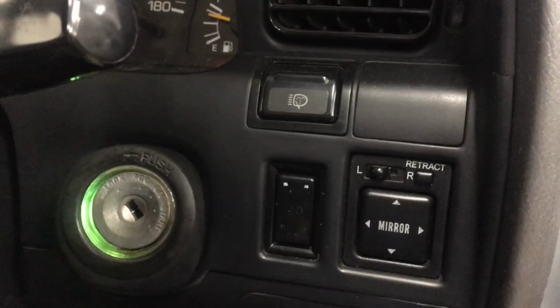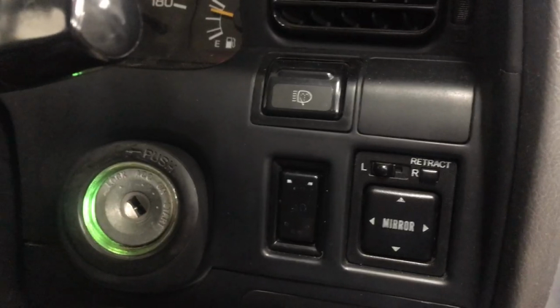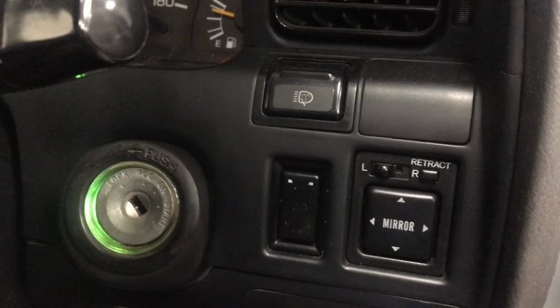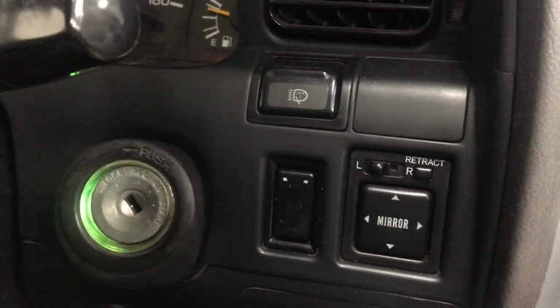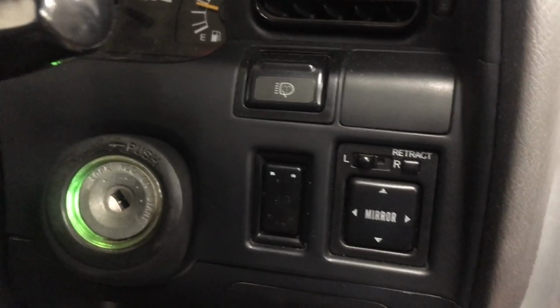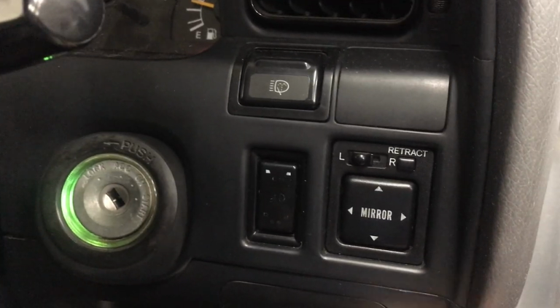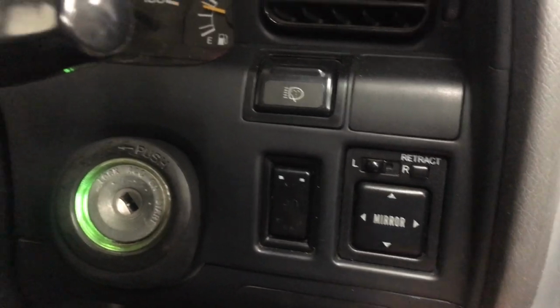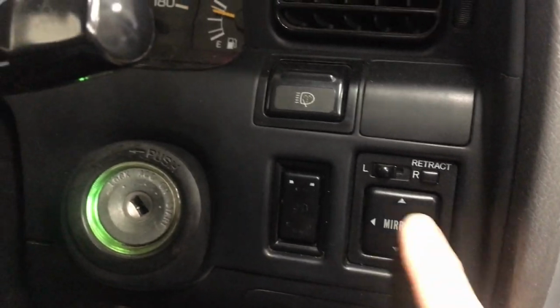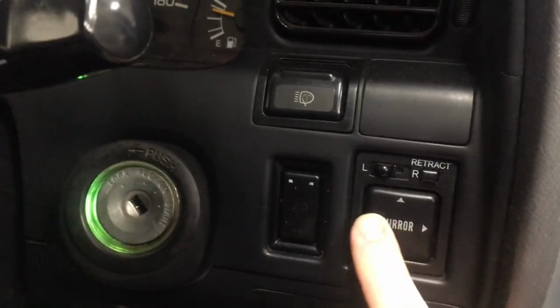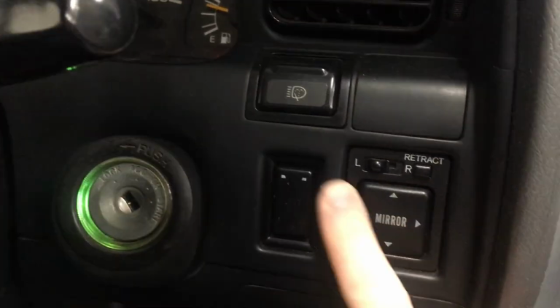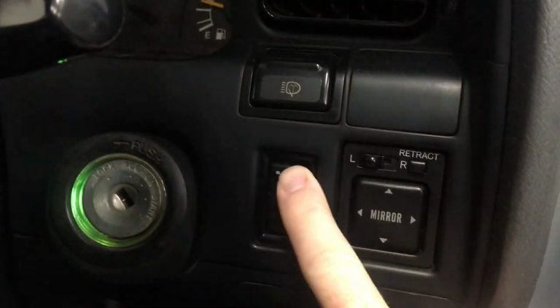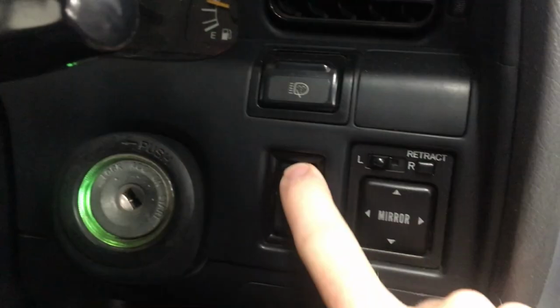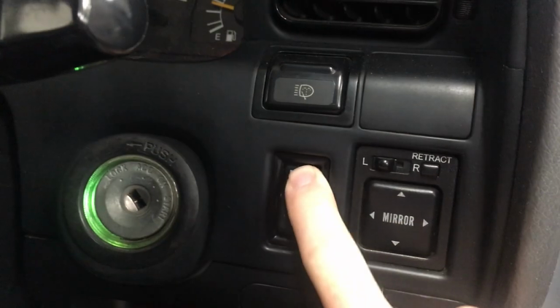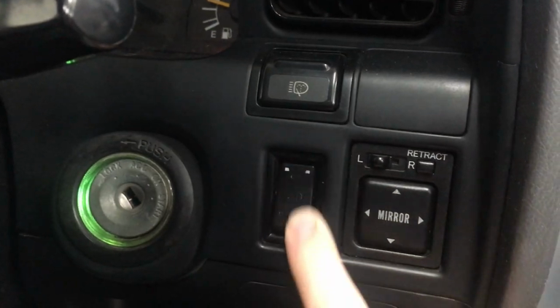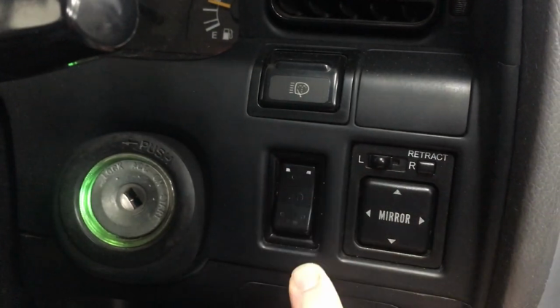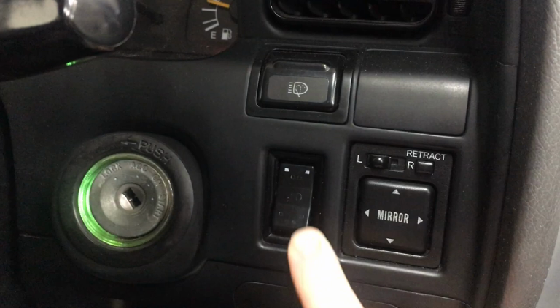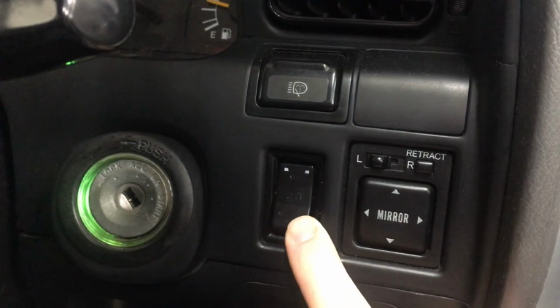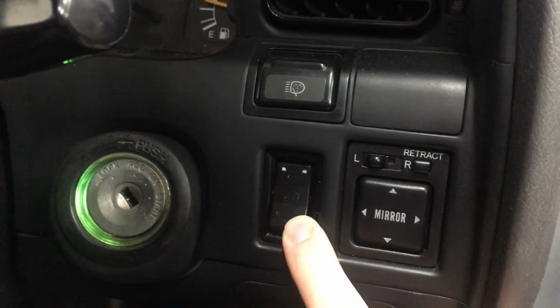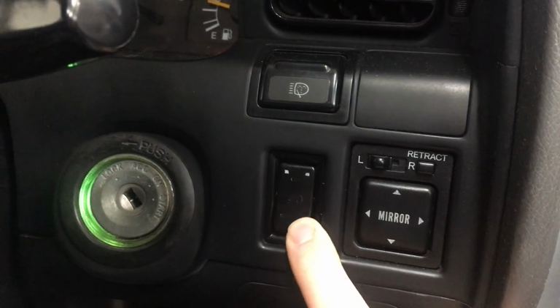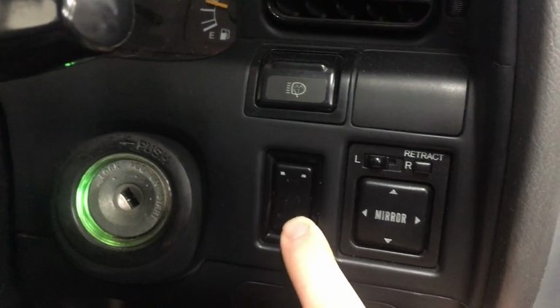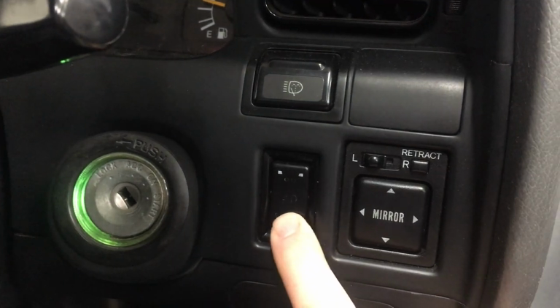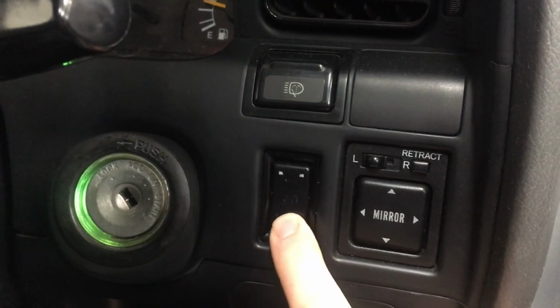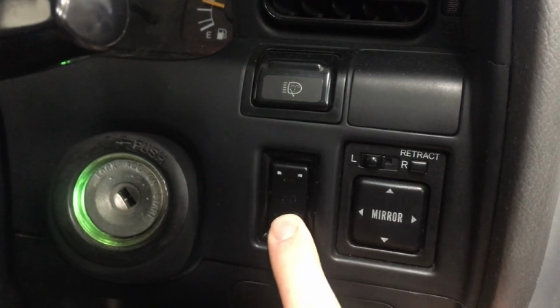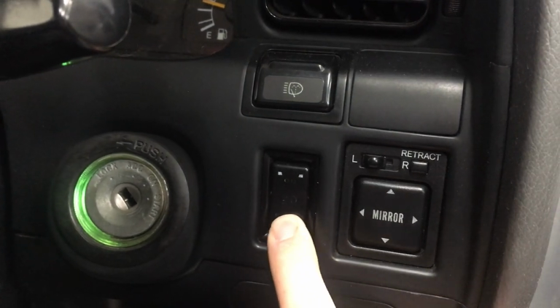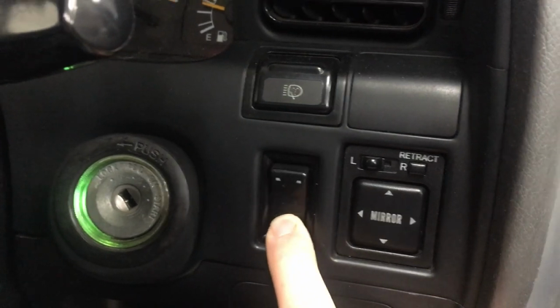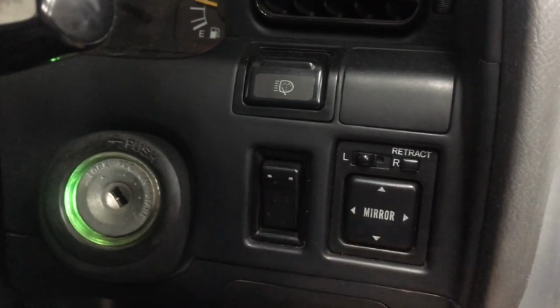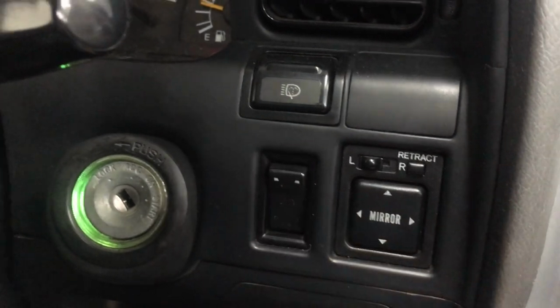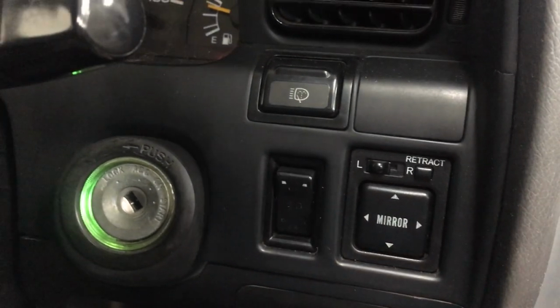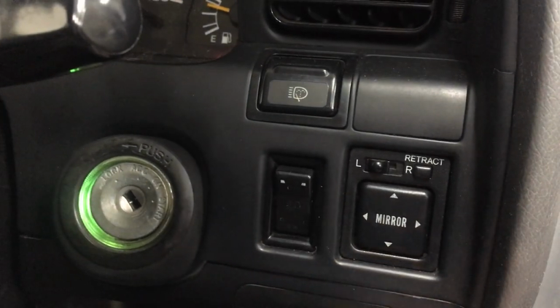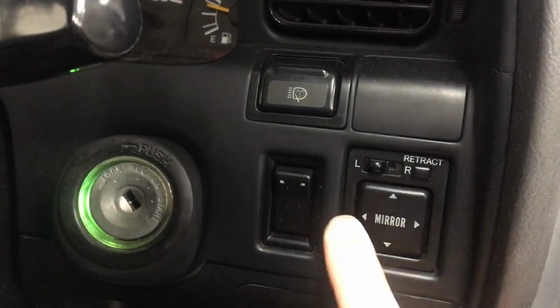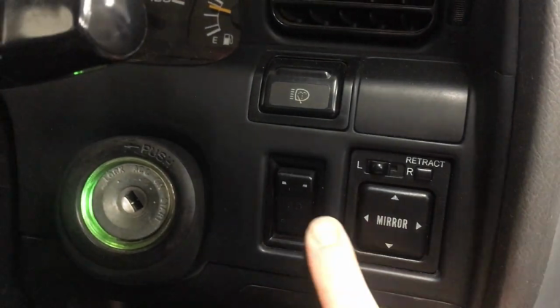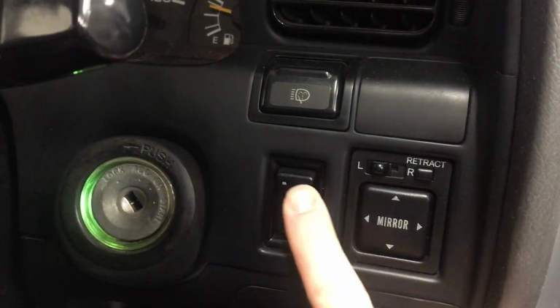On the dash there's a toggle switch that lets me turn on the fogs or the Bosch lights, but not both at the same time.